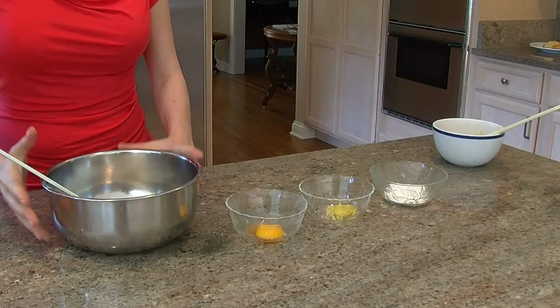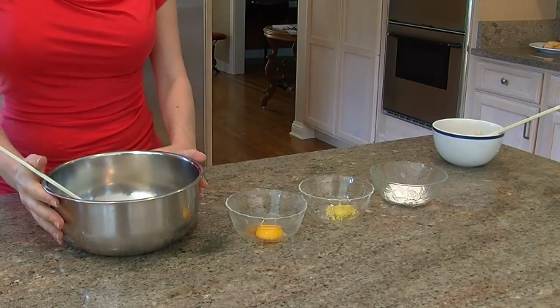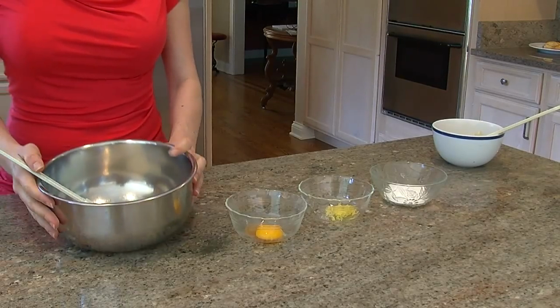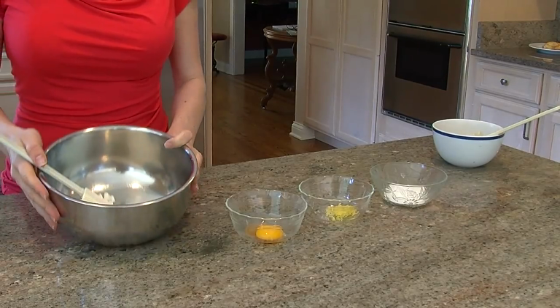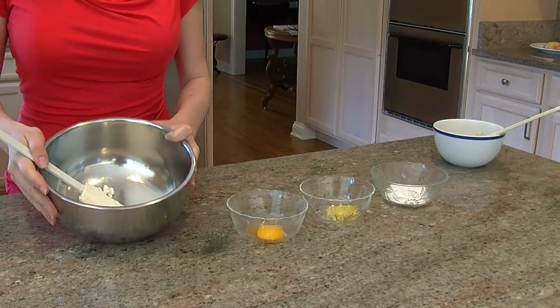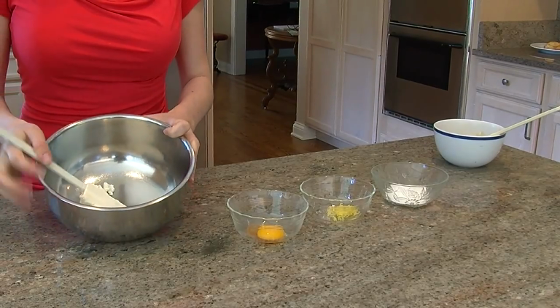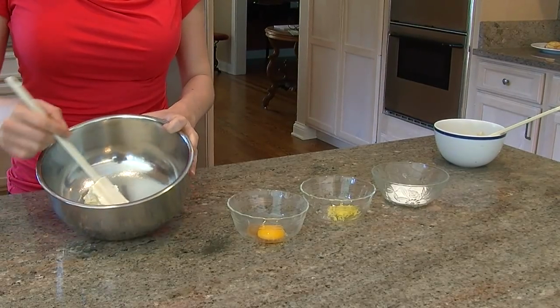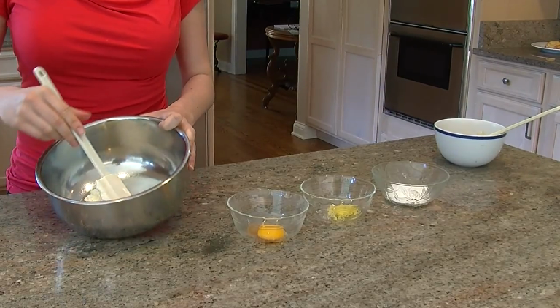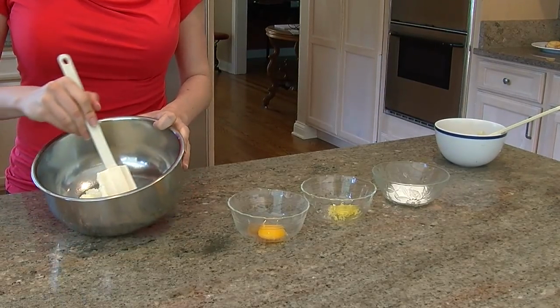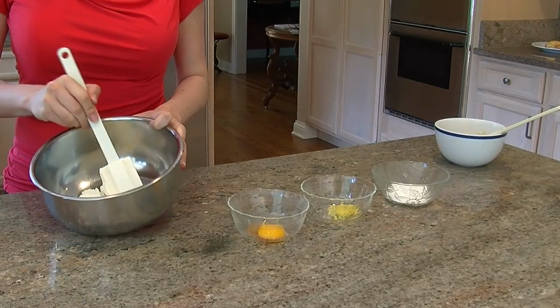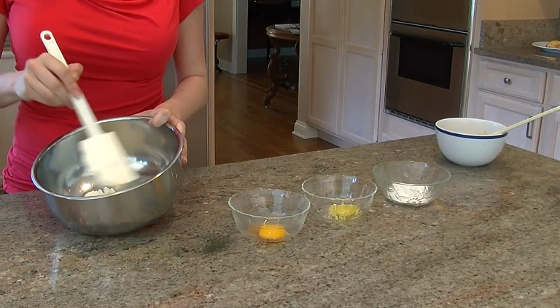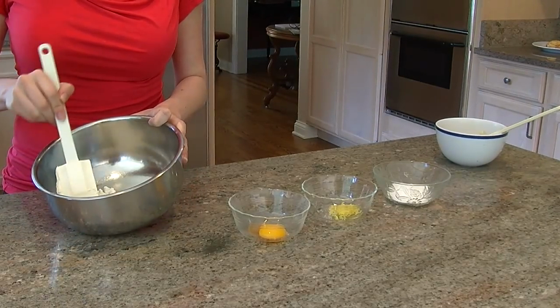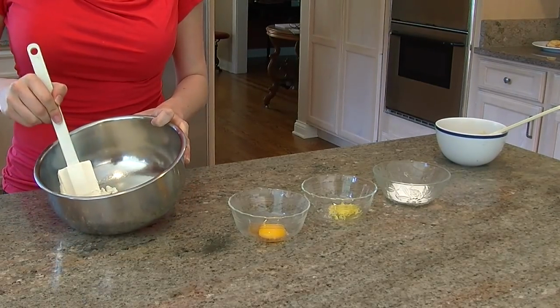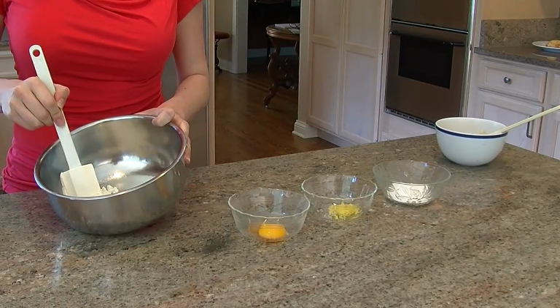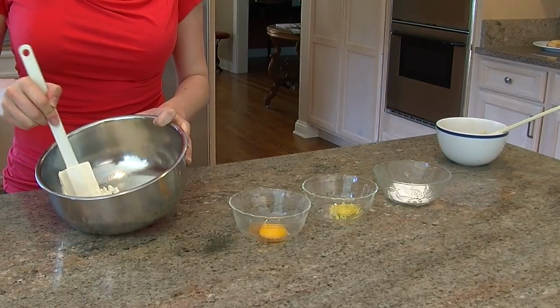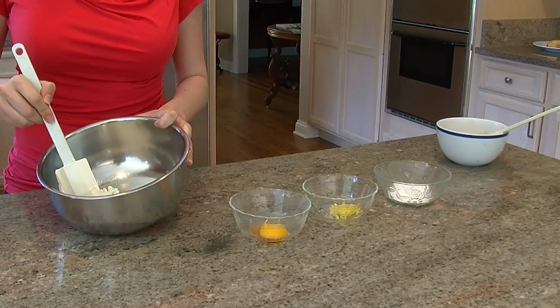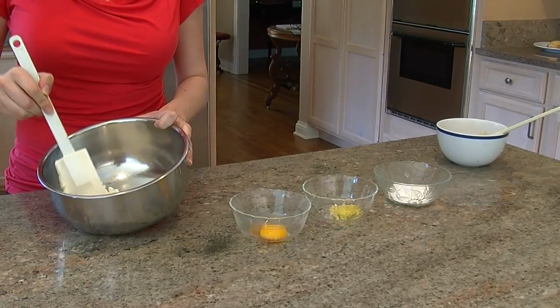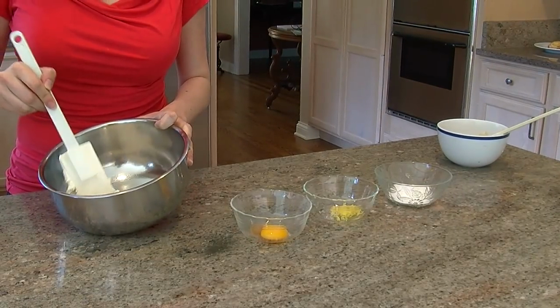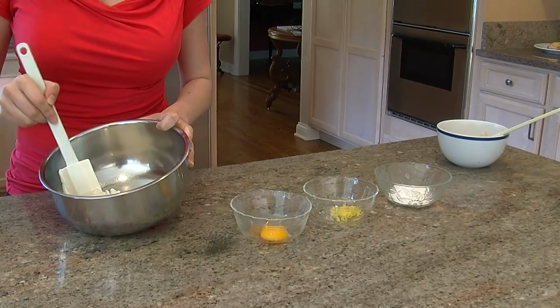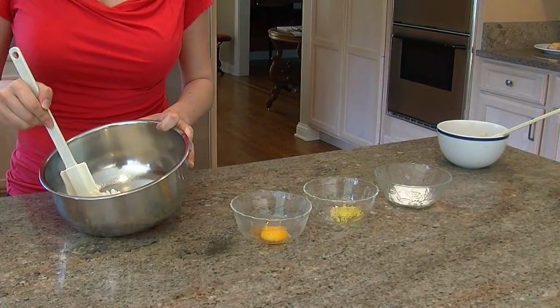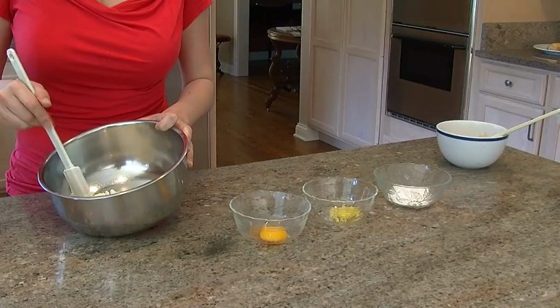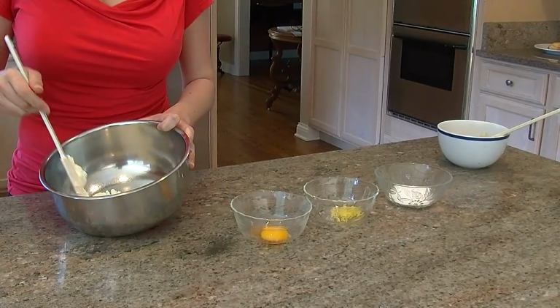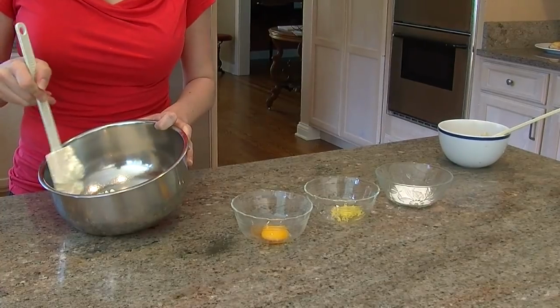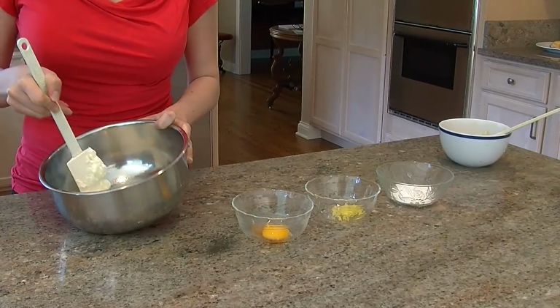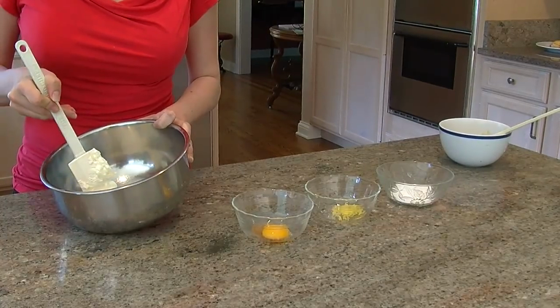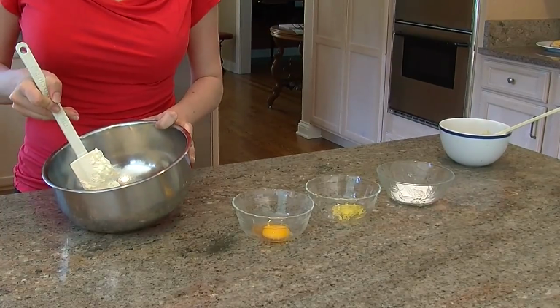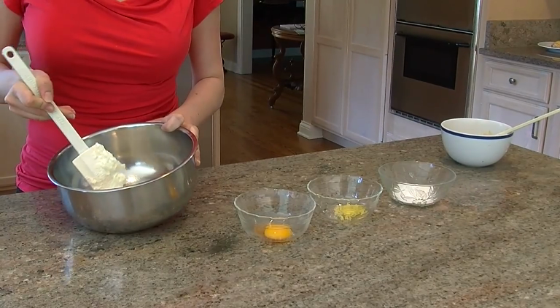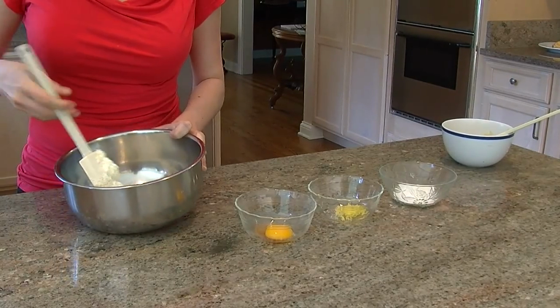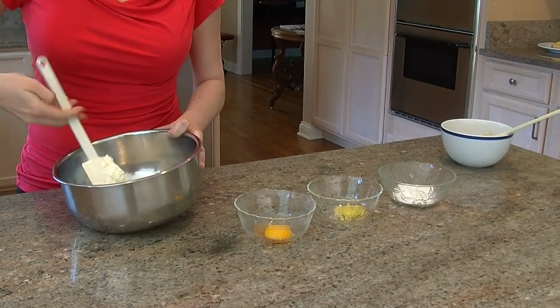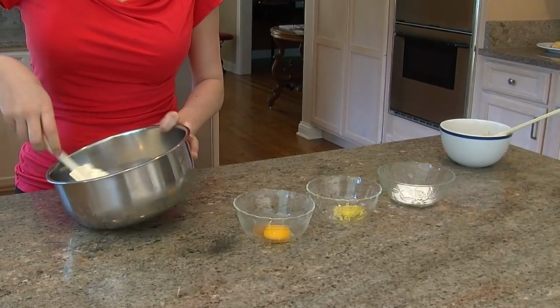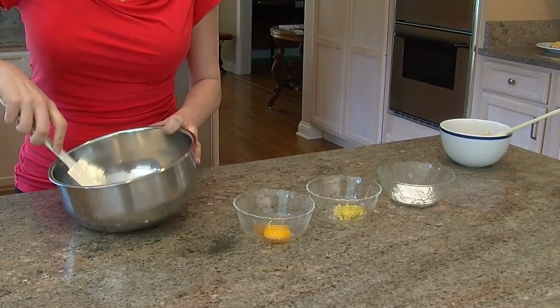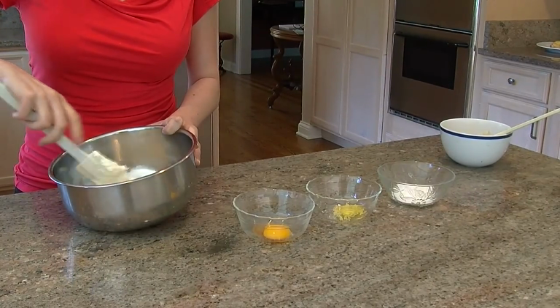First, what we have here is 4 ounces of cream cheese — it's about a half a pack — and a tablespoon of ricotta cheese.